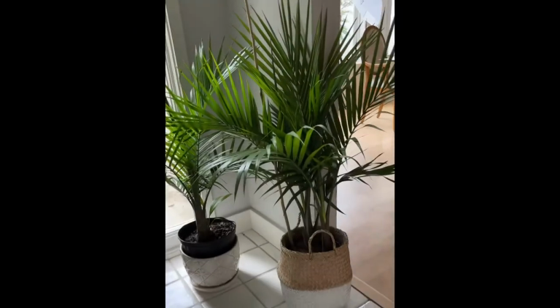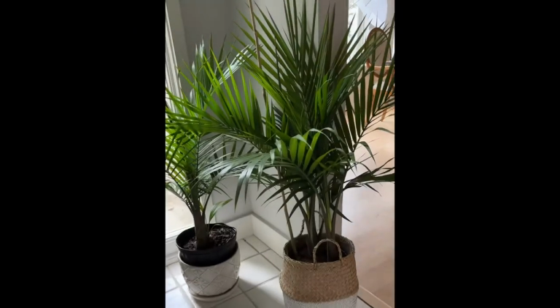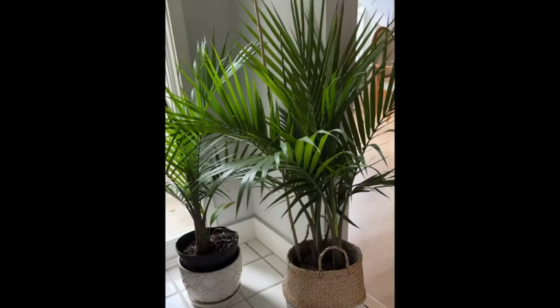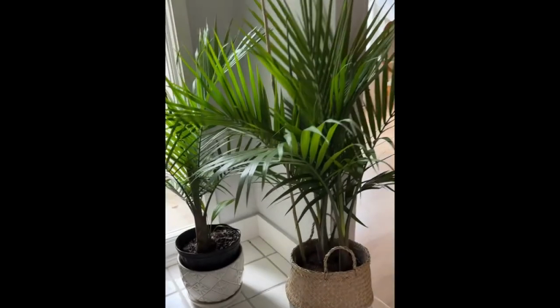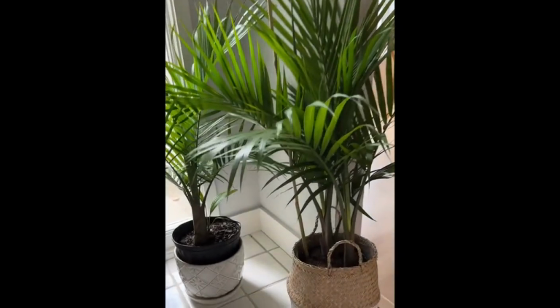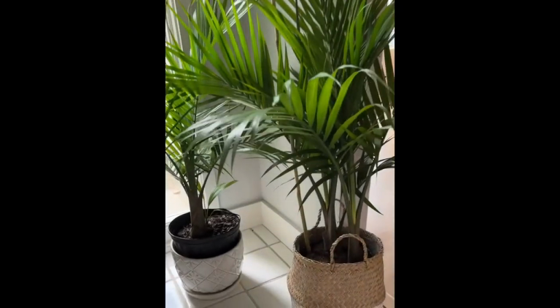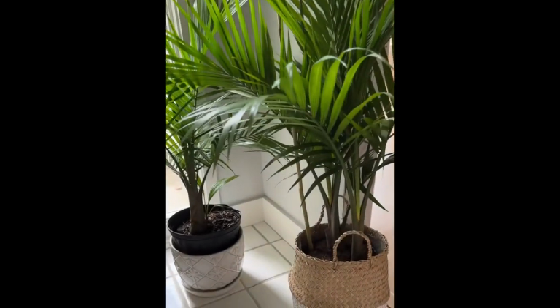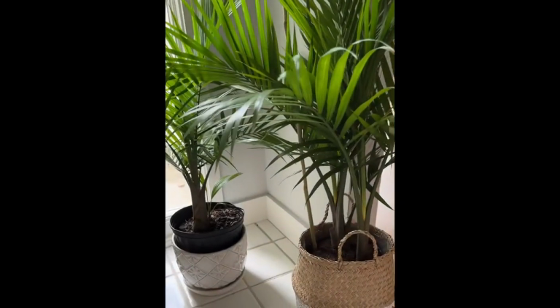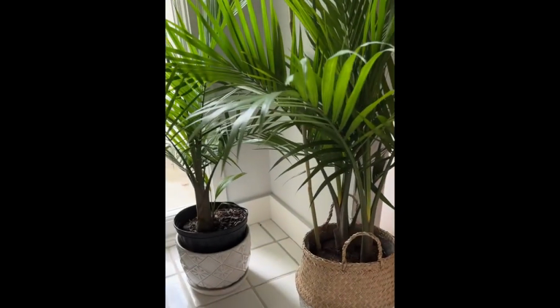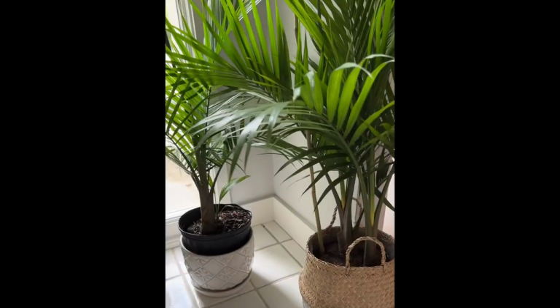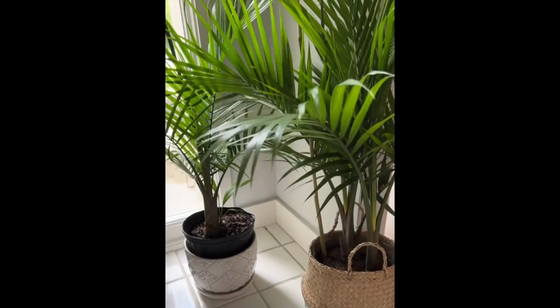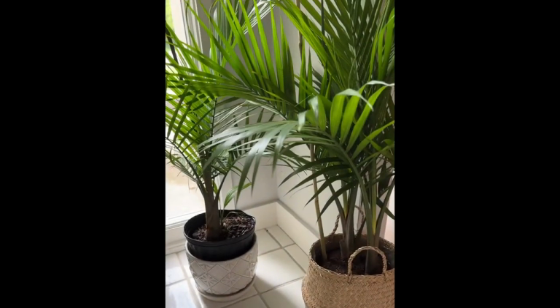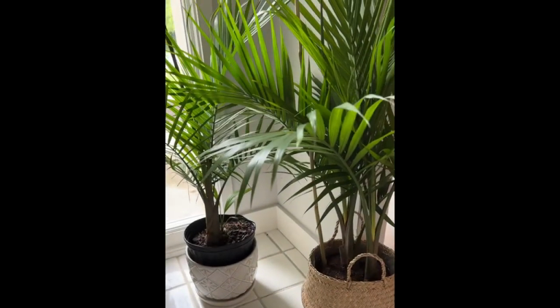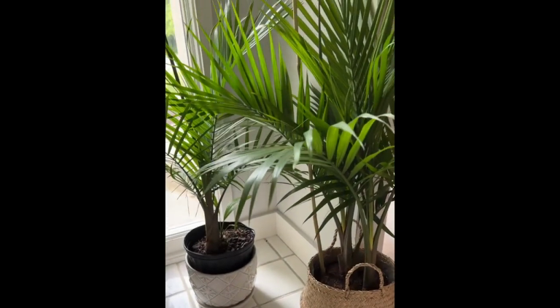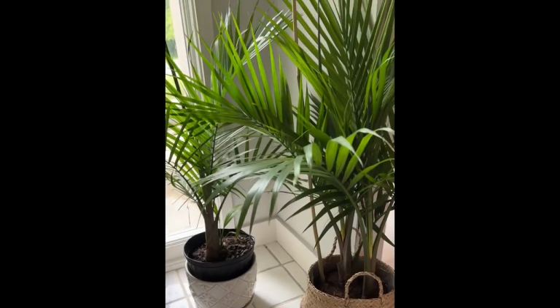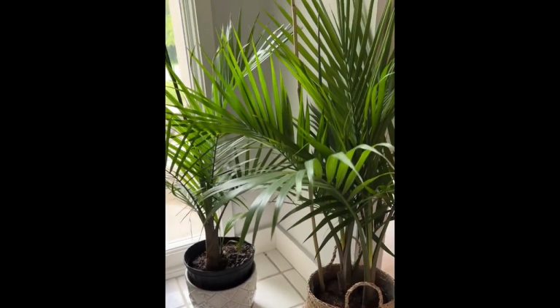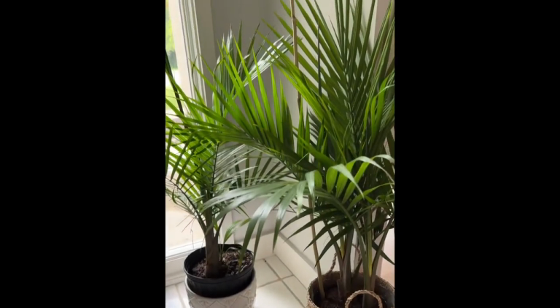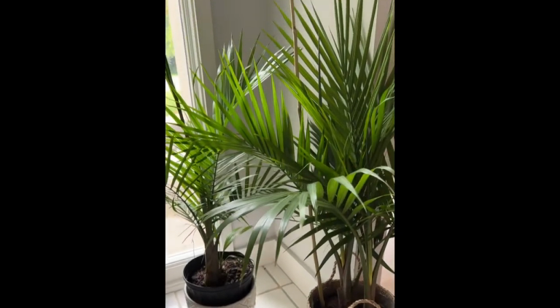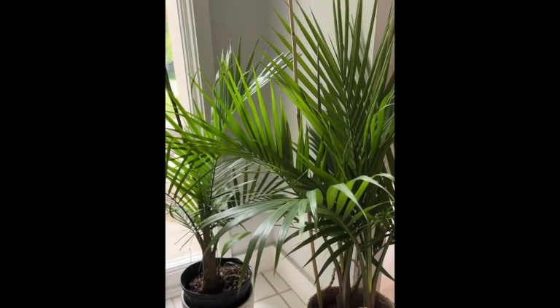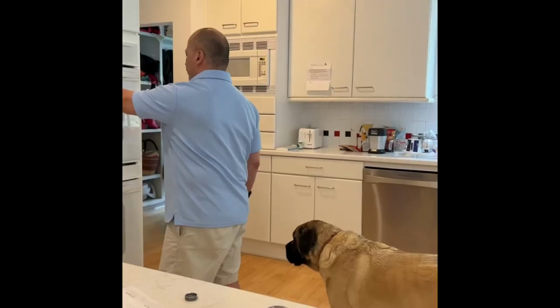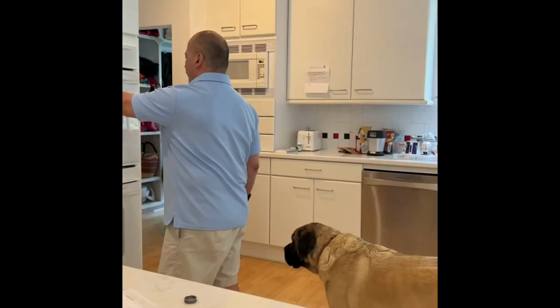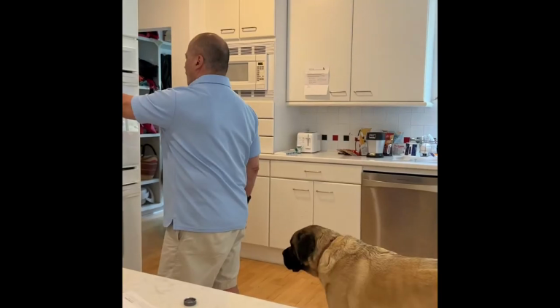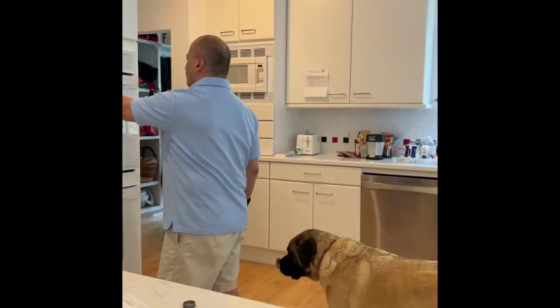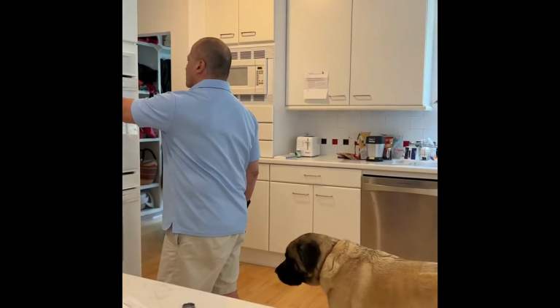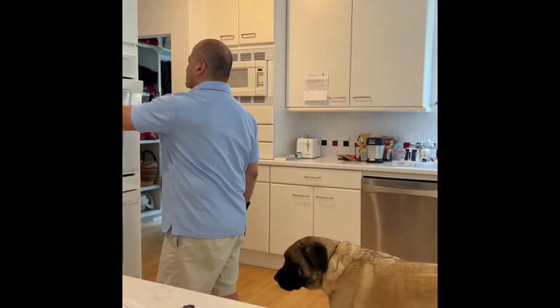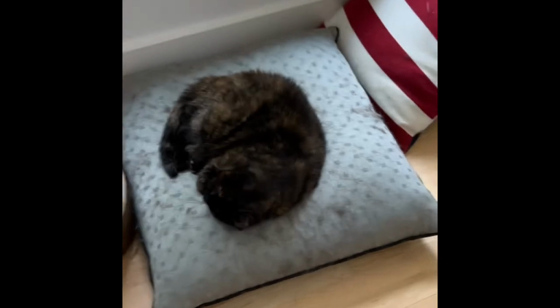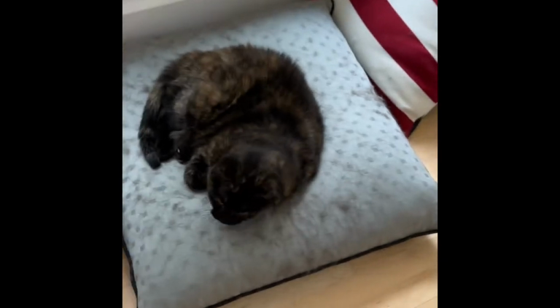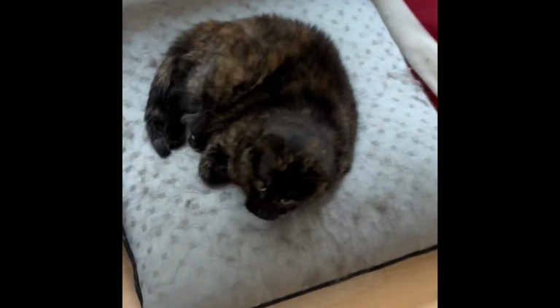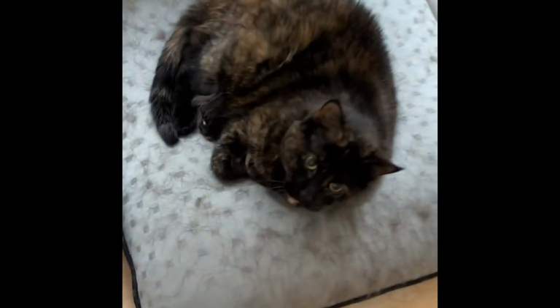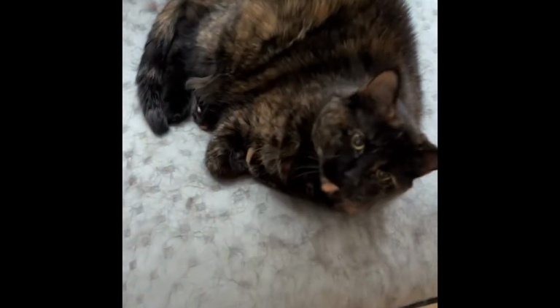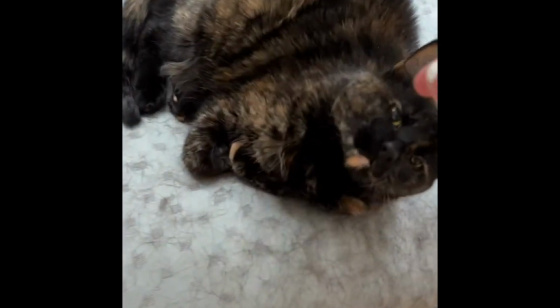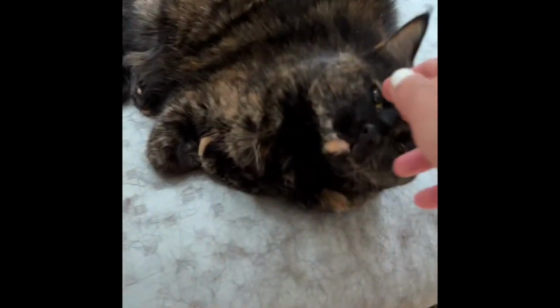First off, my husband found these two palm trees from Amazon. They're beautiful, and they purify the air.